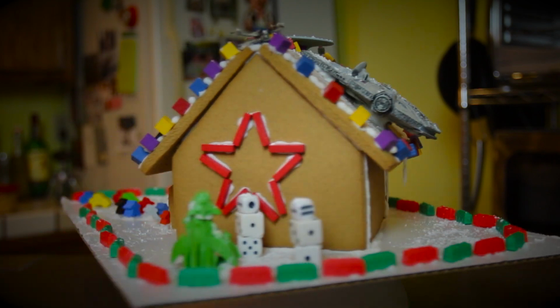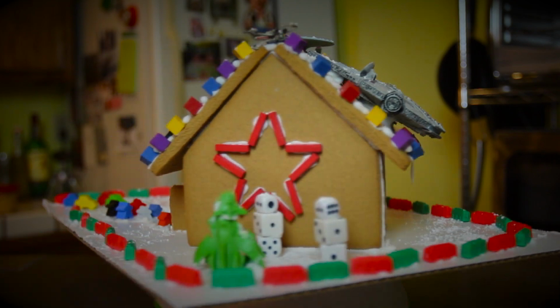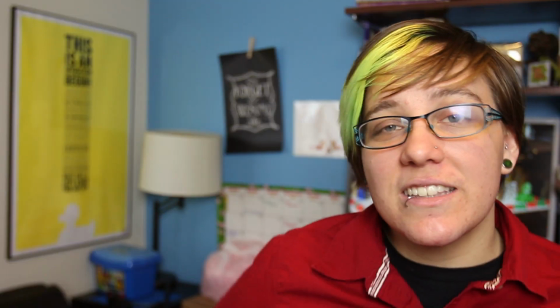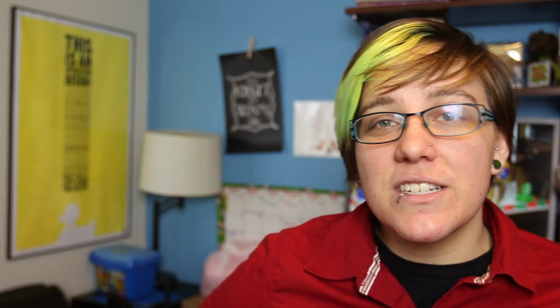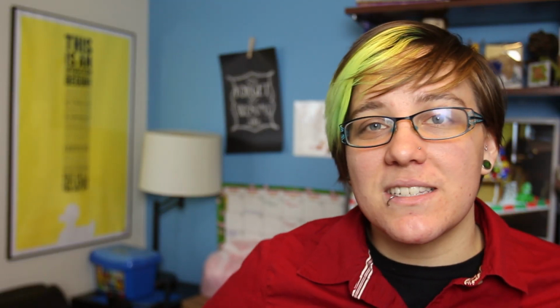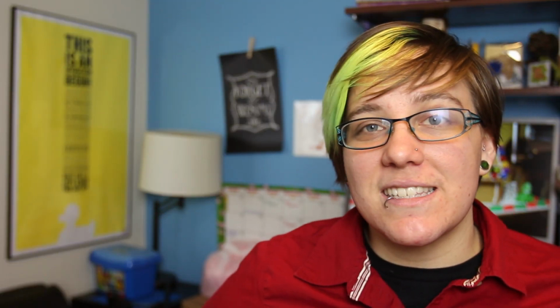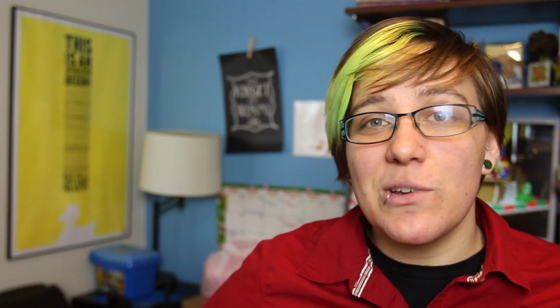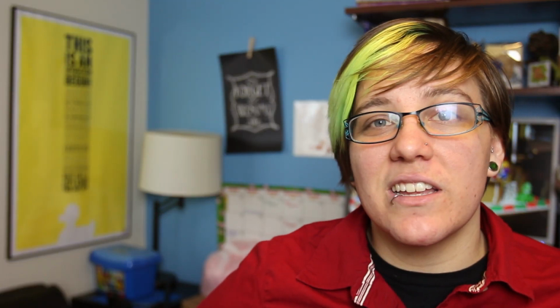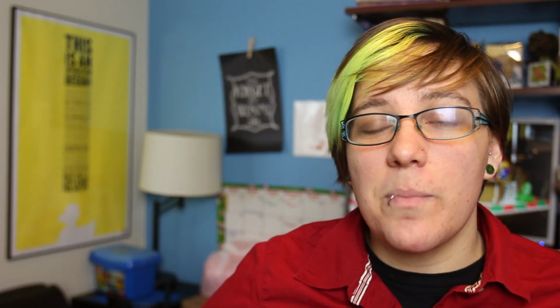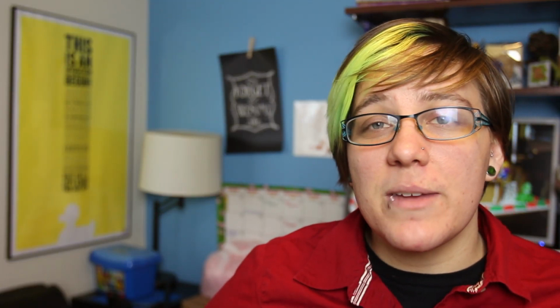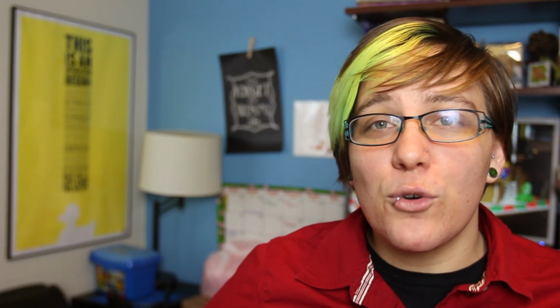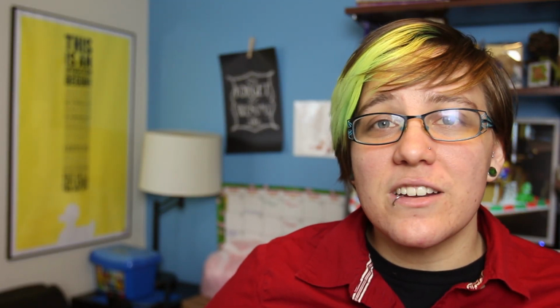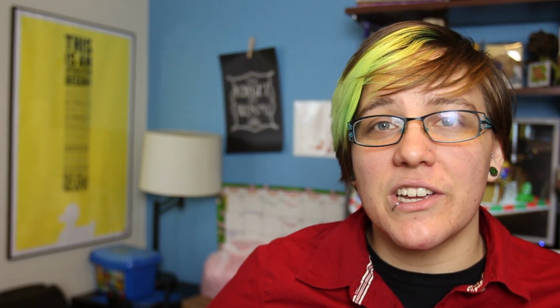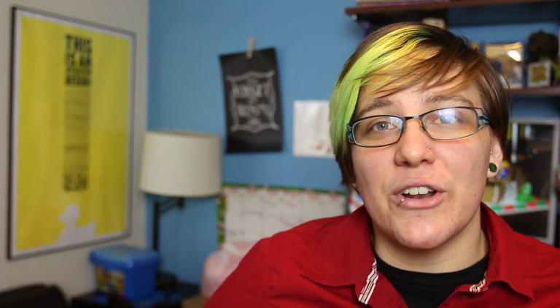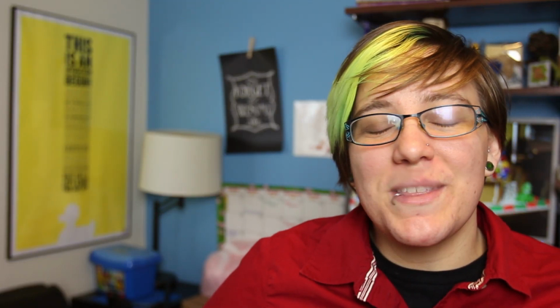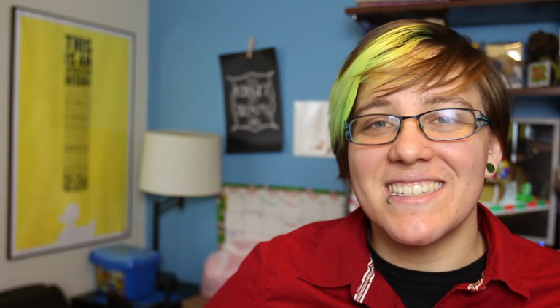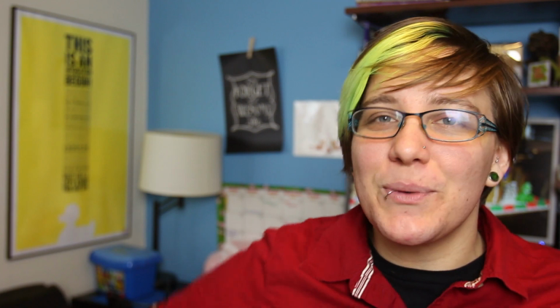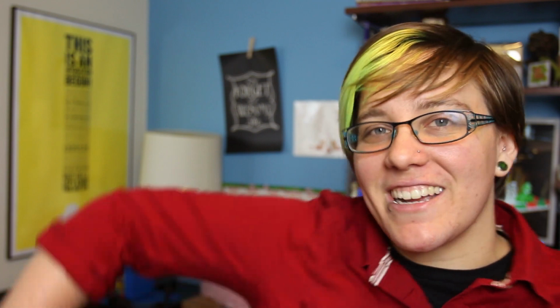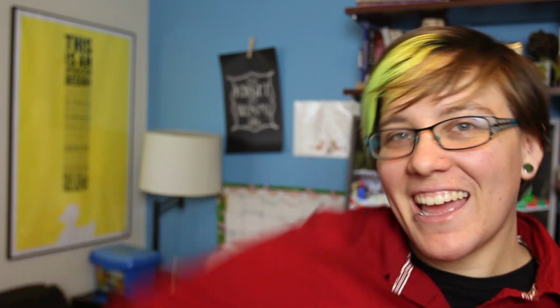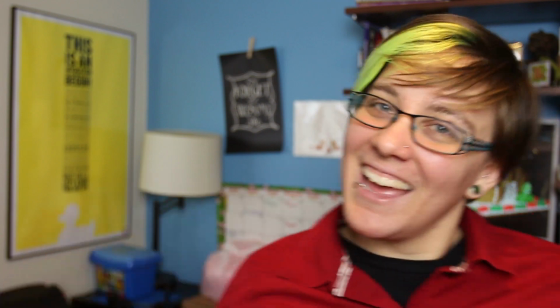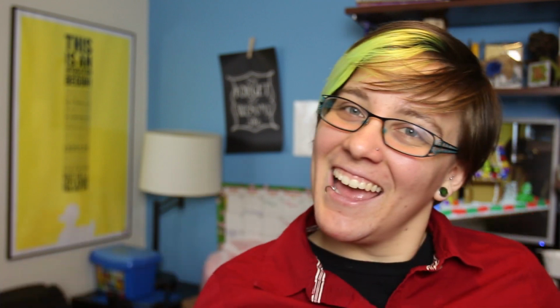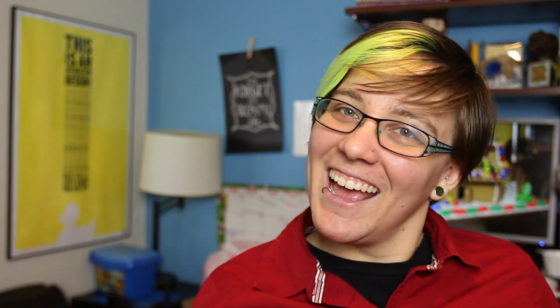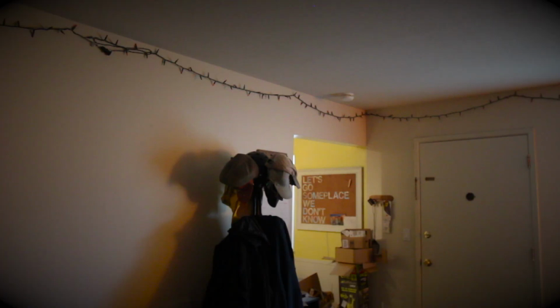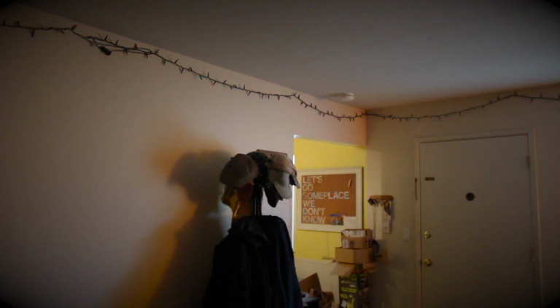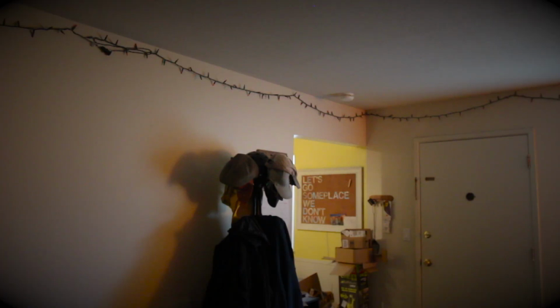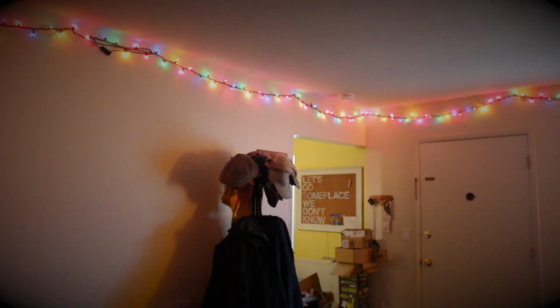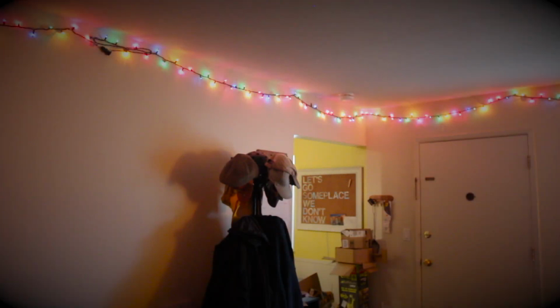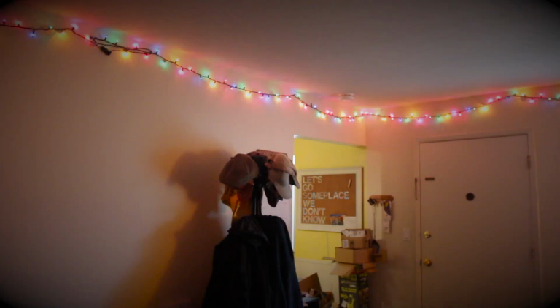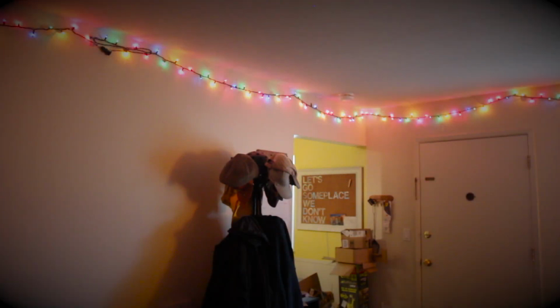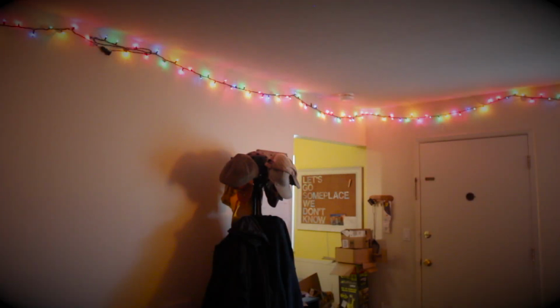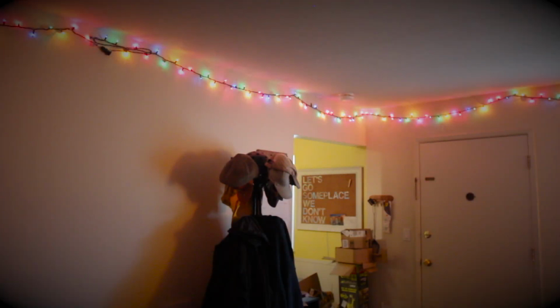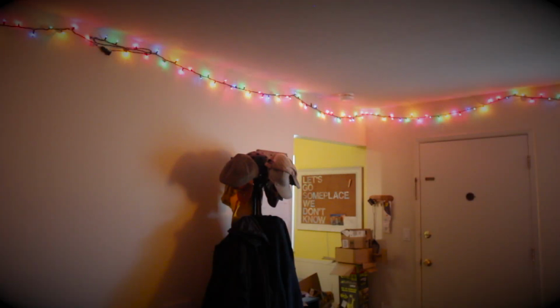Turn on the Christmas lights that you hung in your apartment four years ago and hope they still work. Hey, they work!